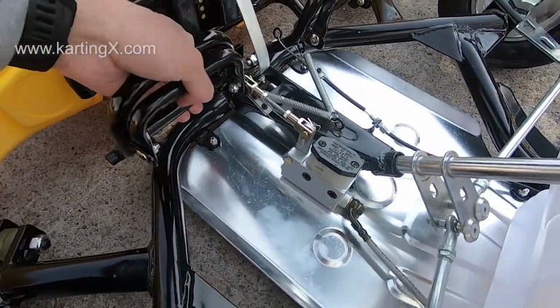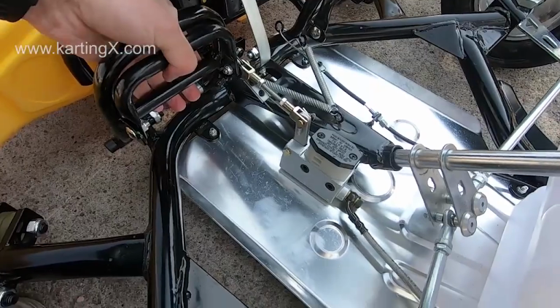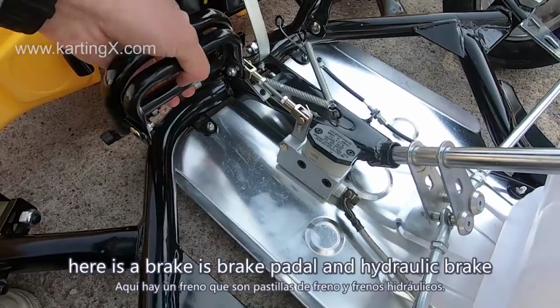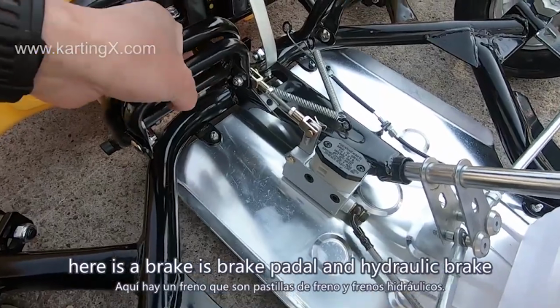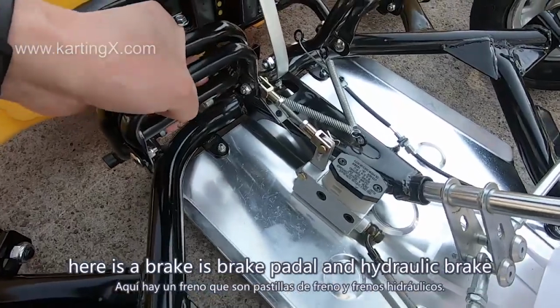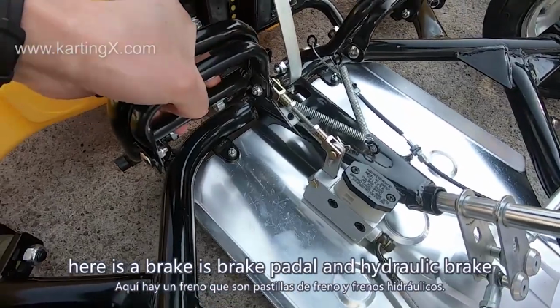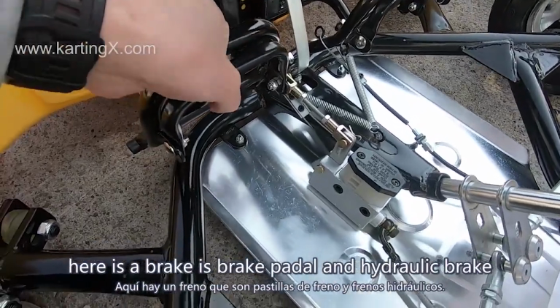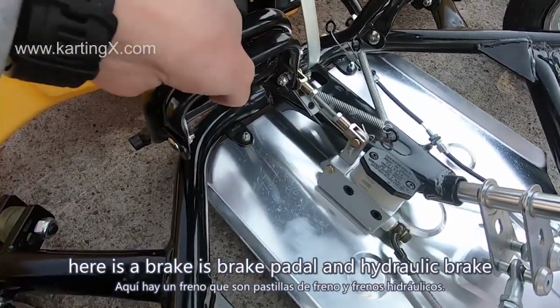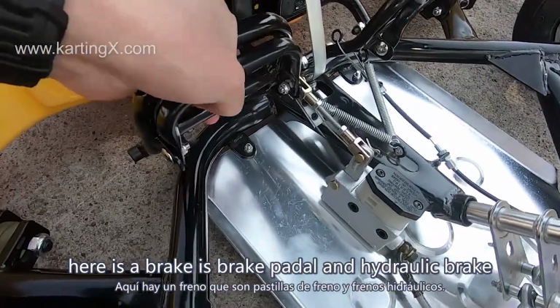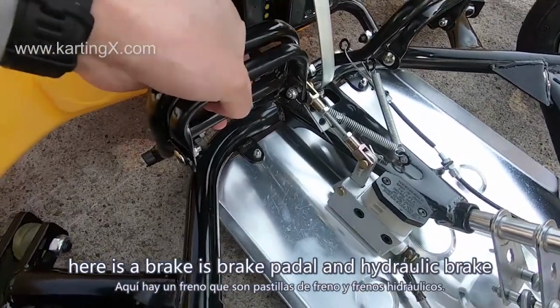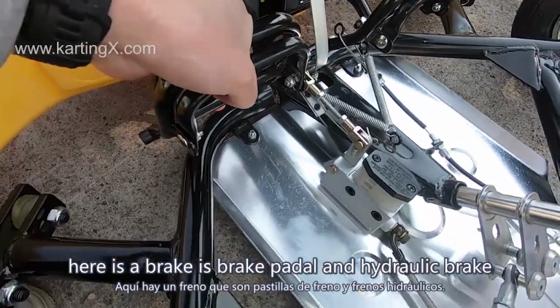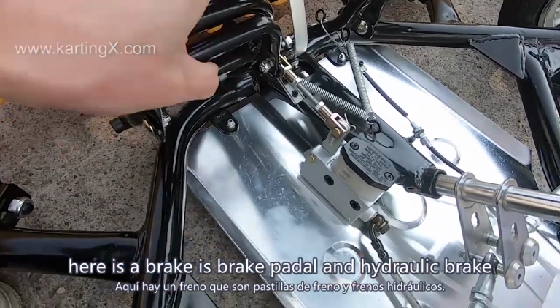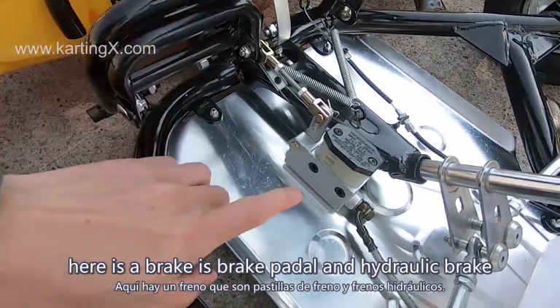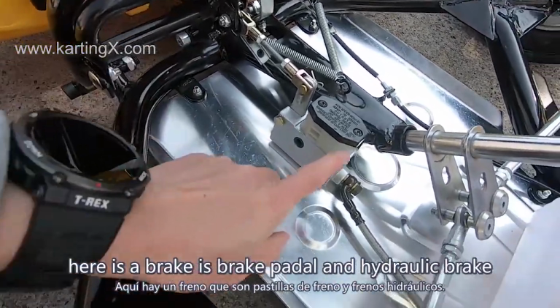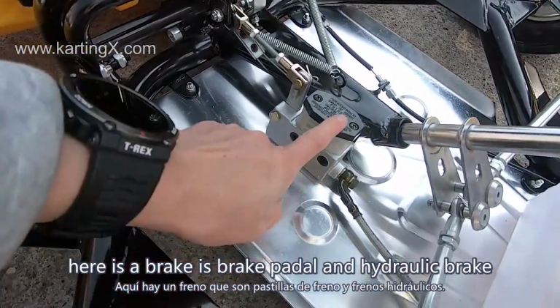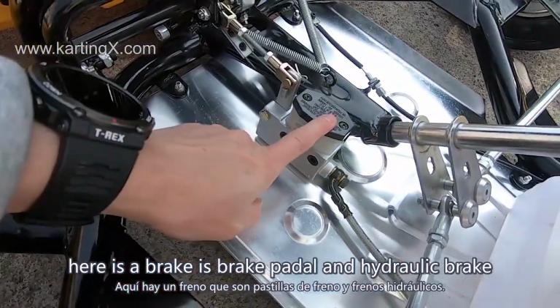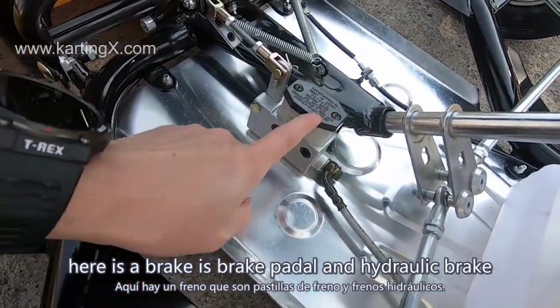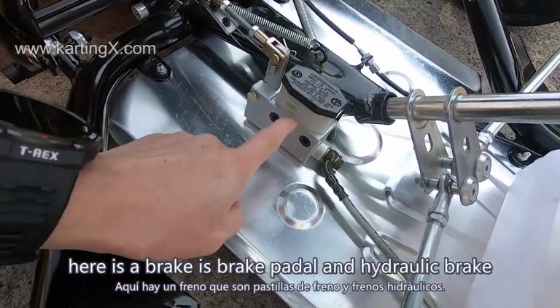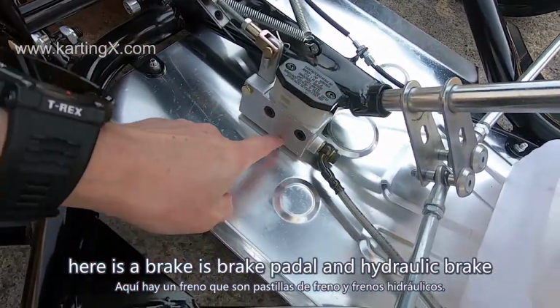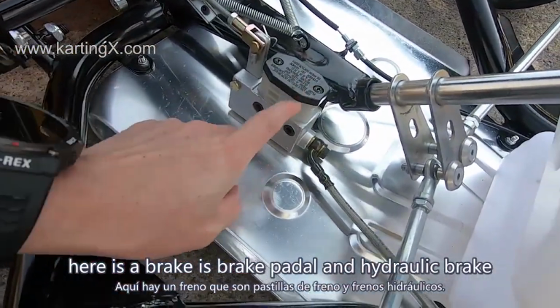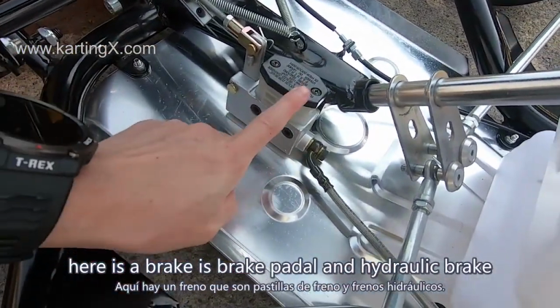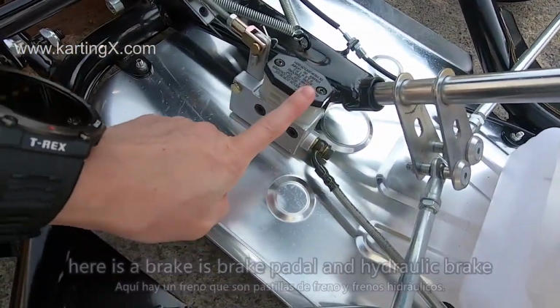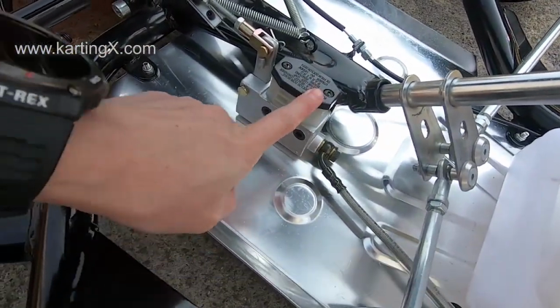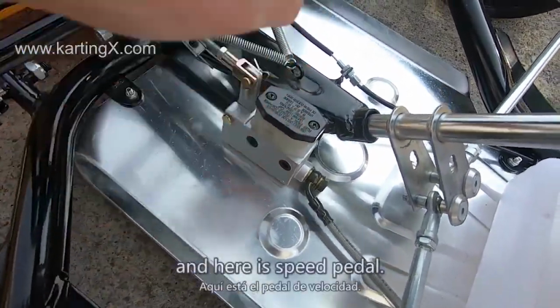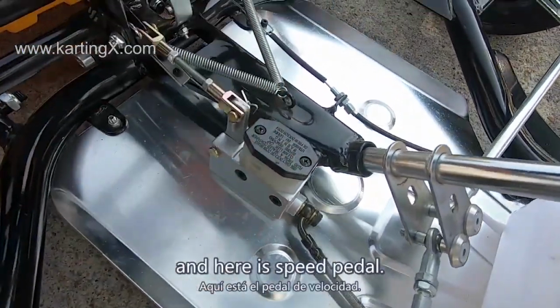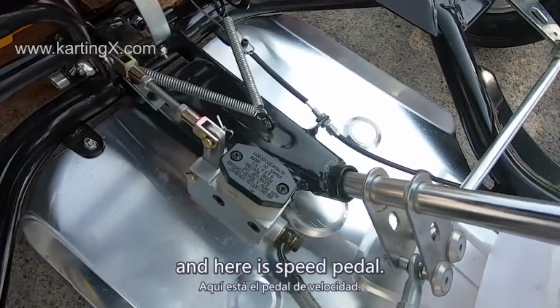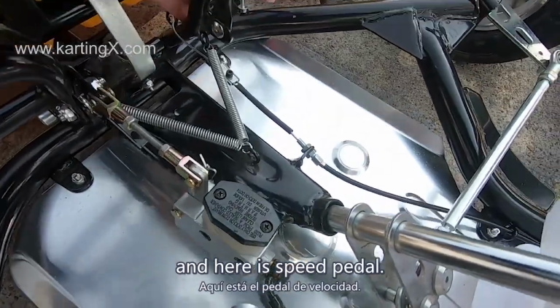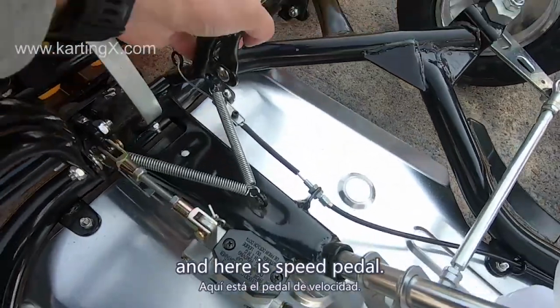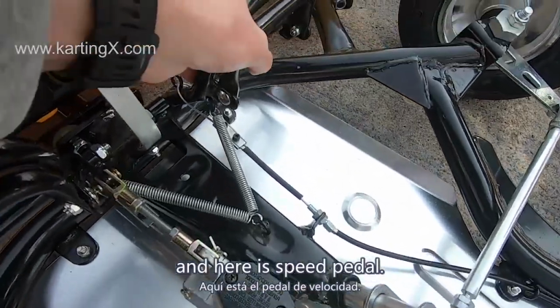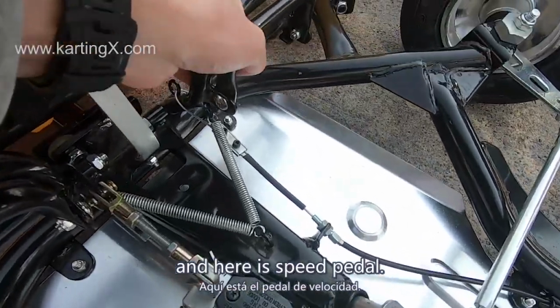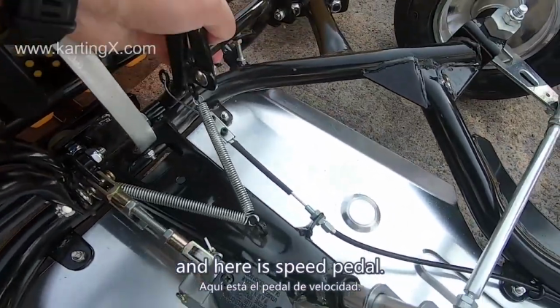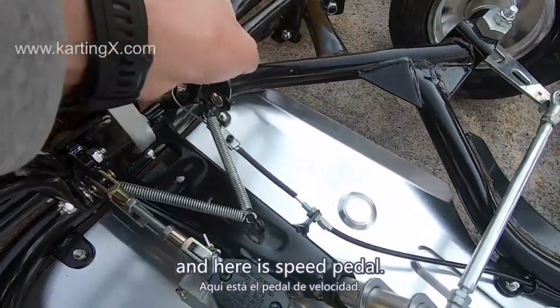Here is the brake pedal — it's a hydraulic brake — and here is the speed pedal.